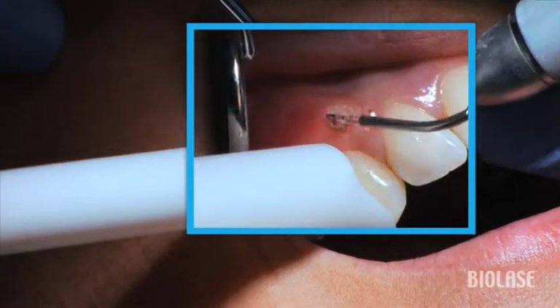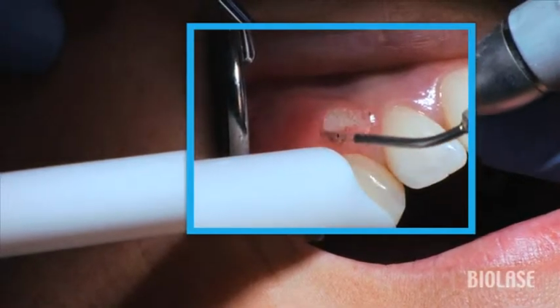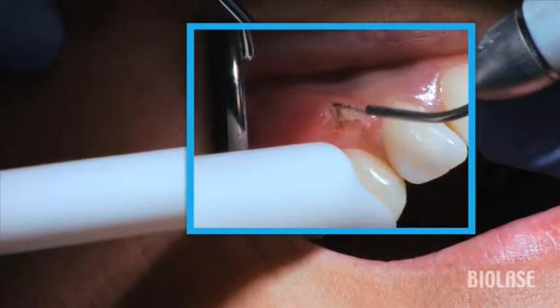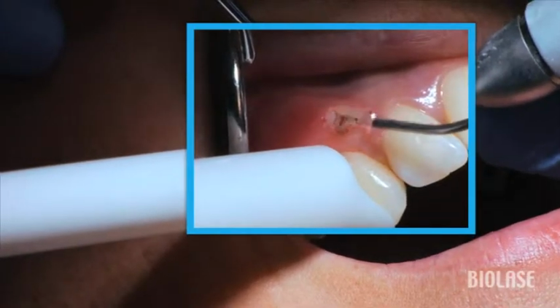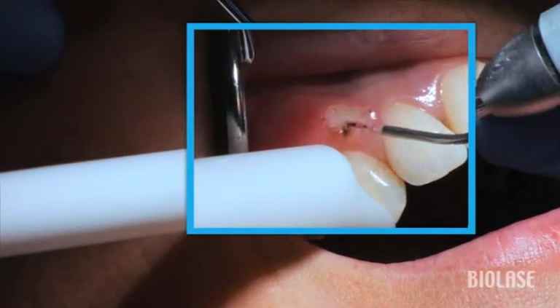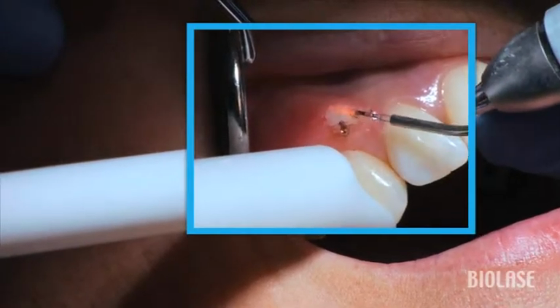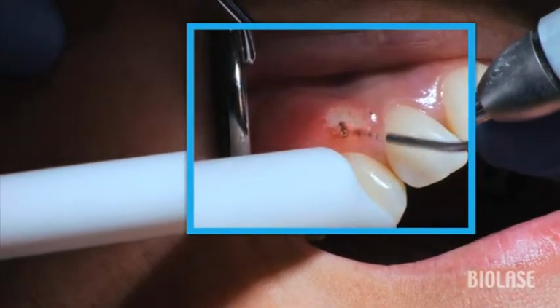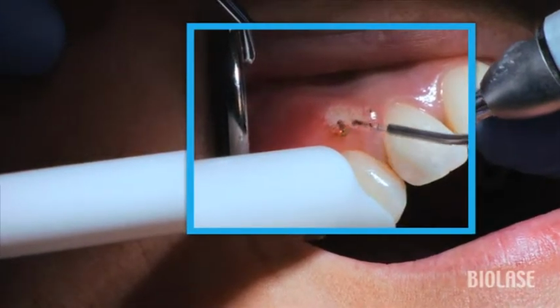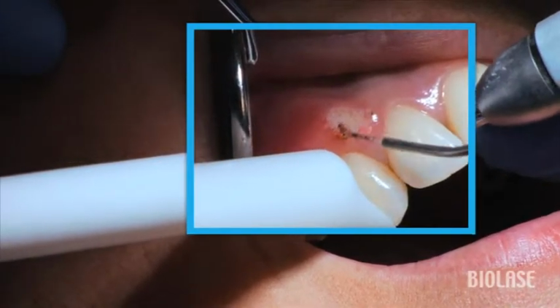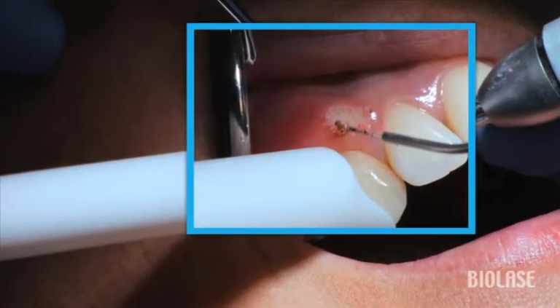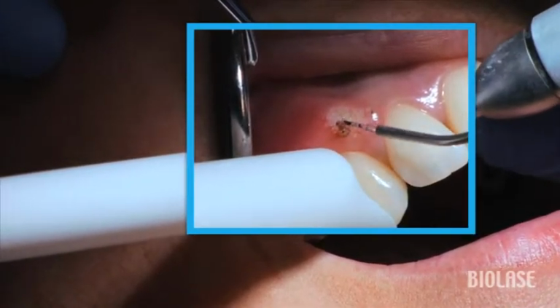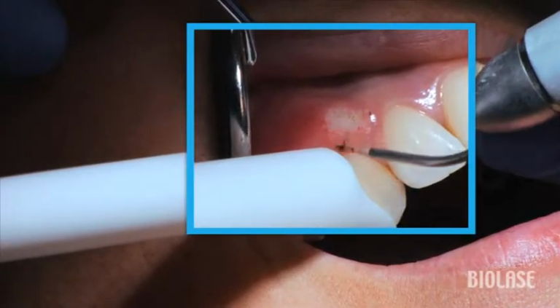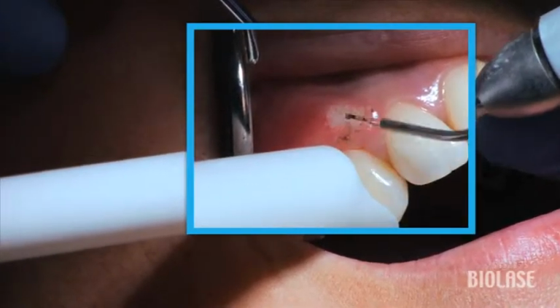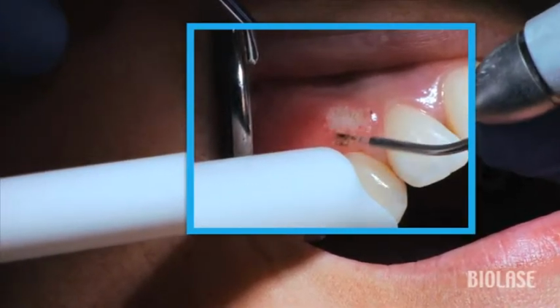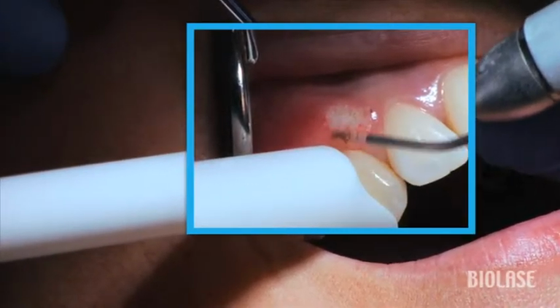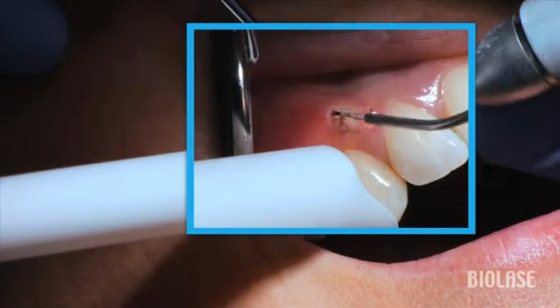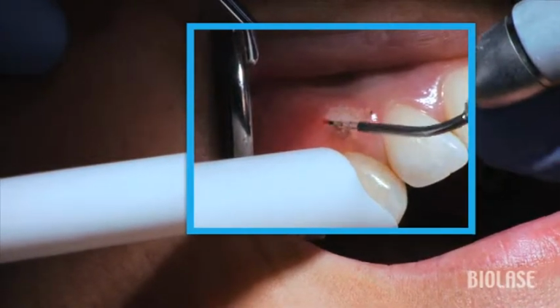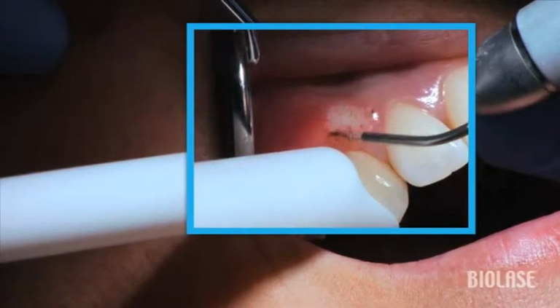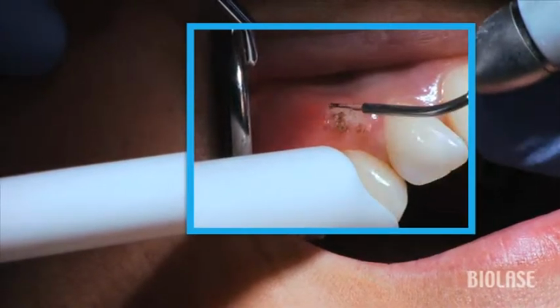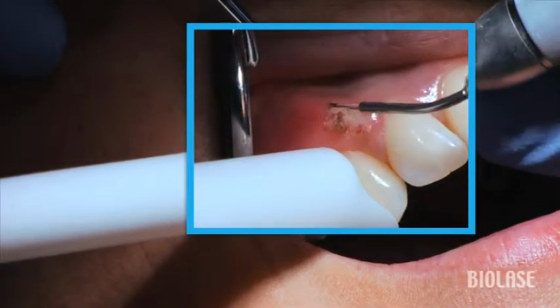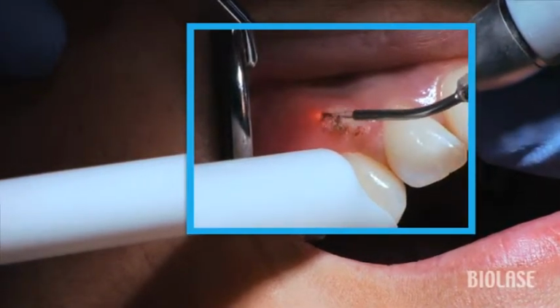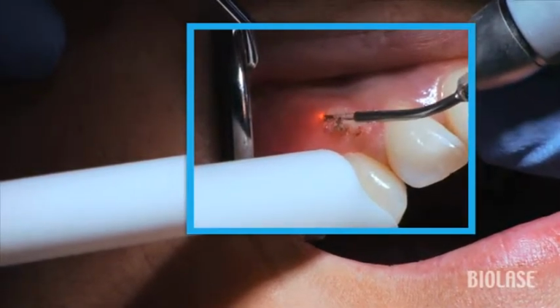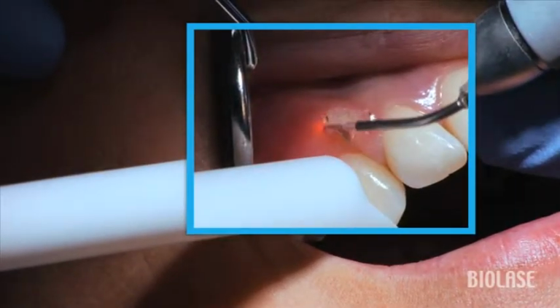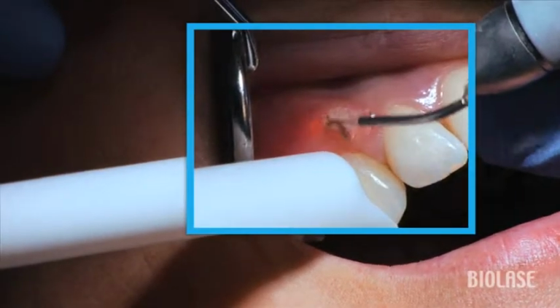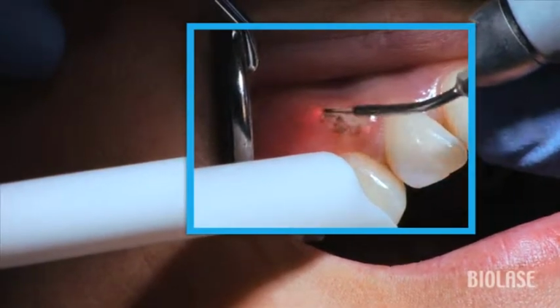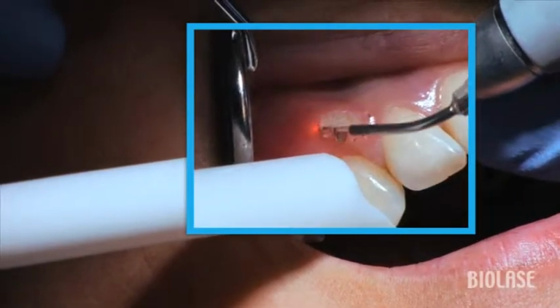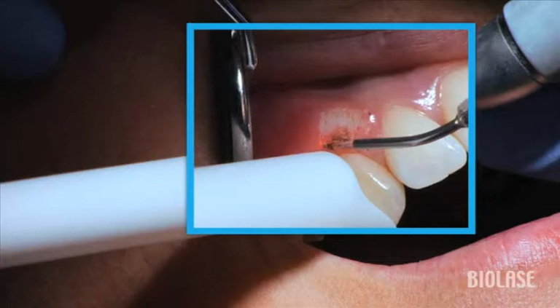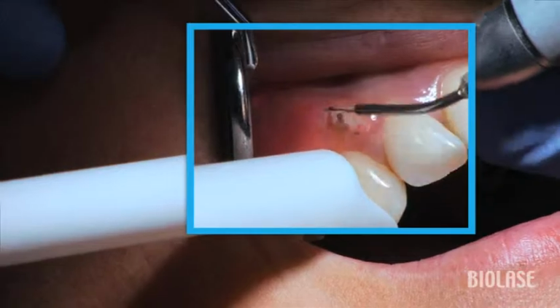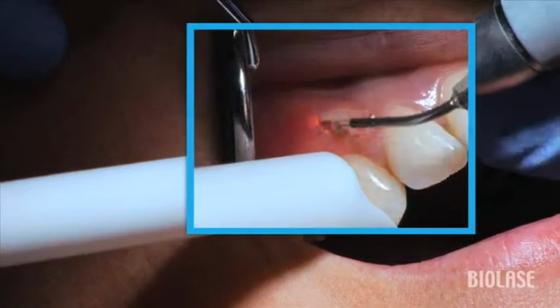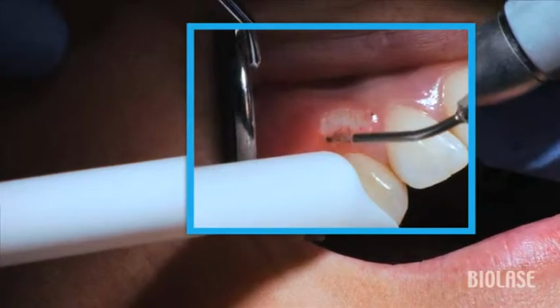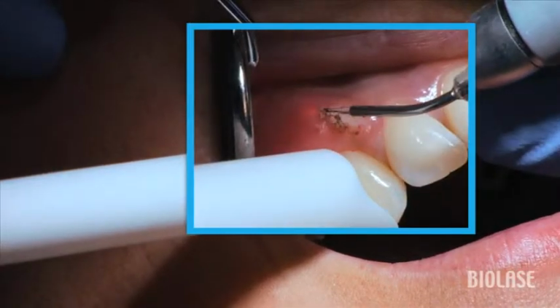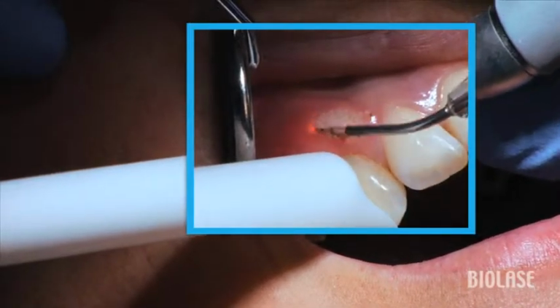This is an easy procedure for the iLase, similar to treating a patient with gingival hyperplasia.